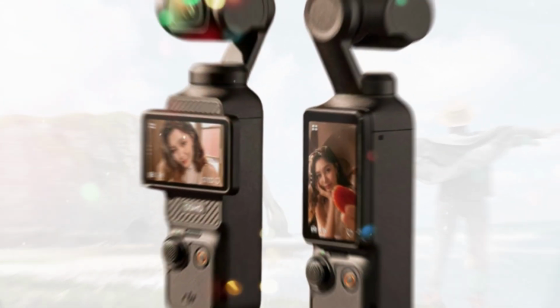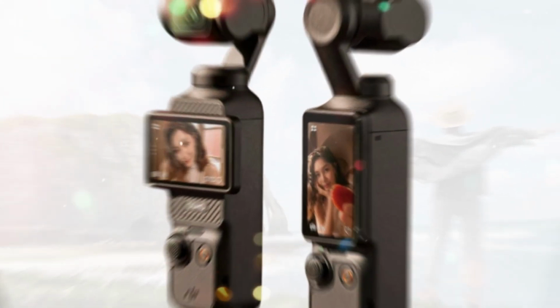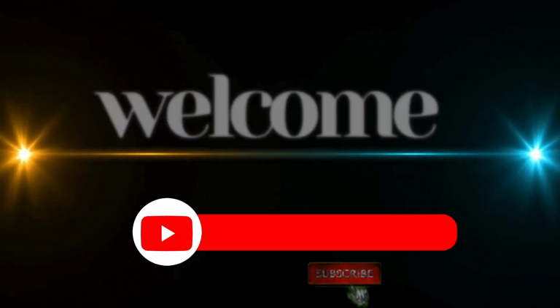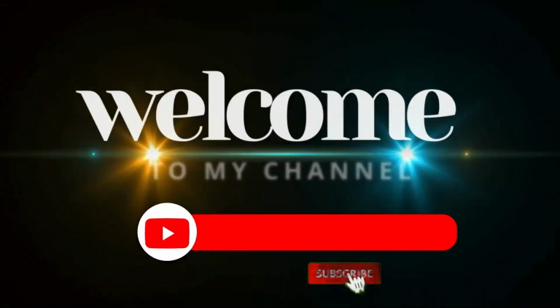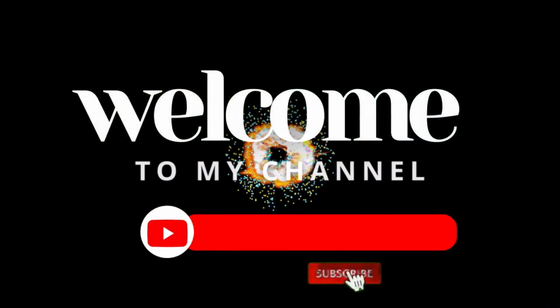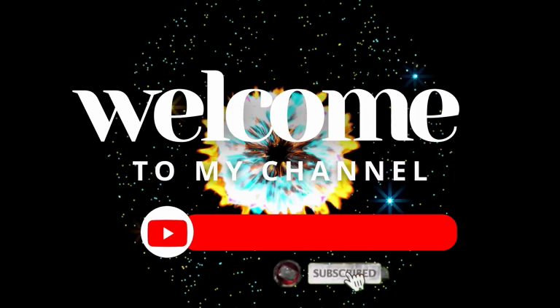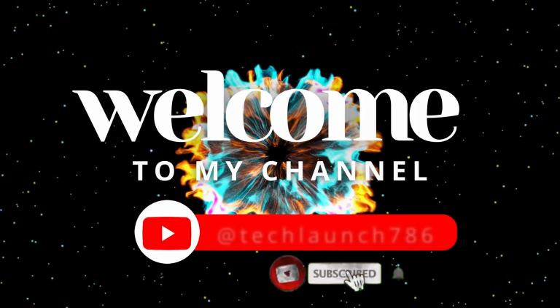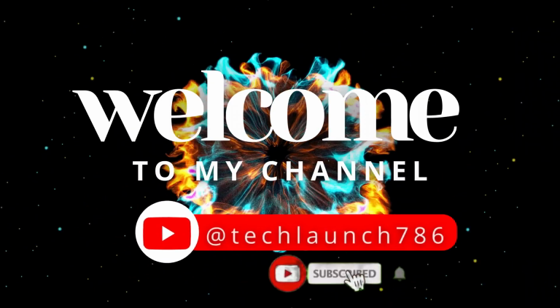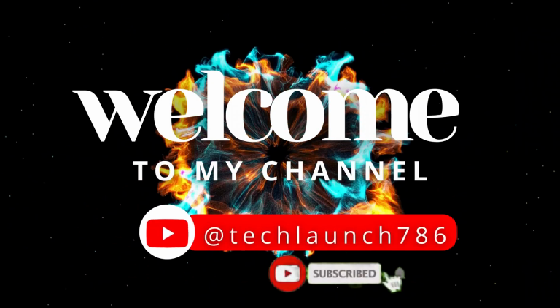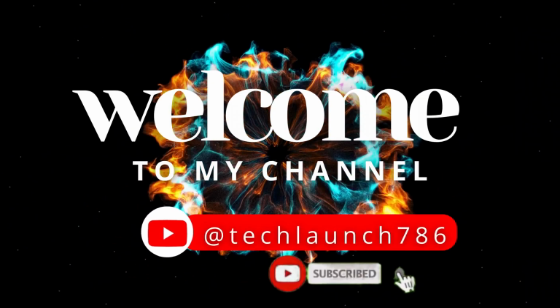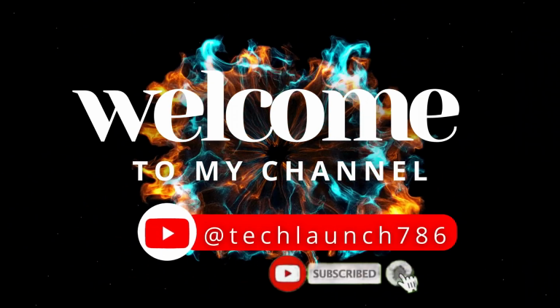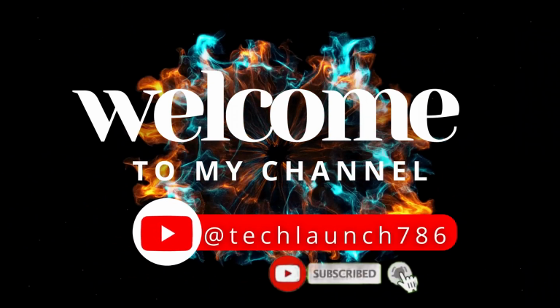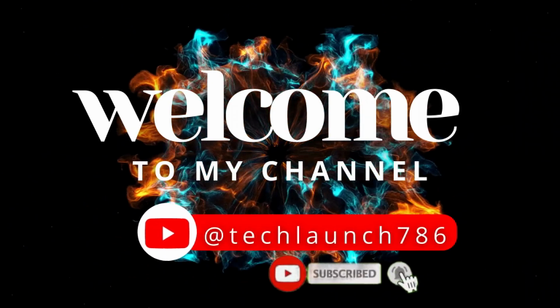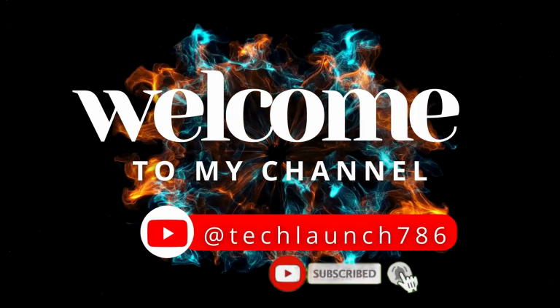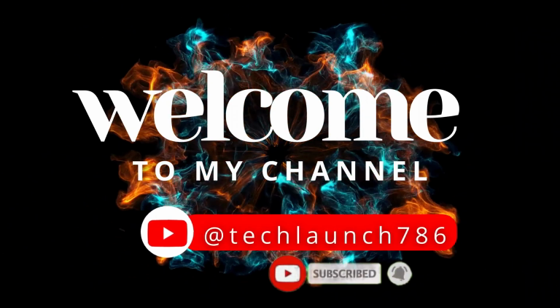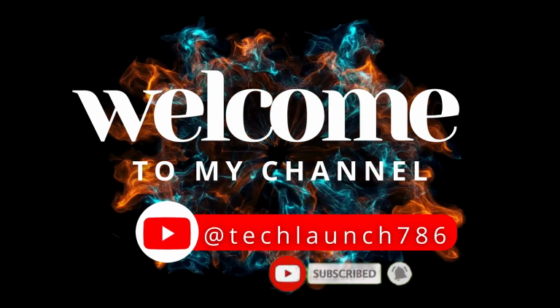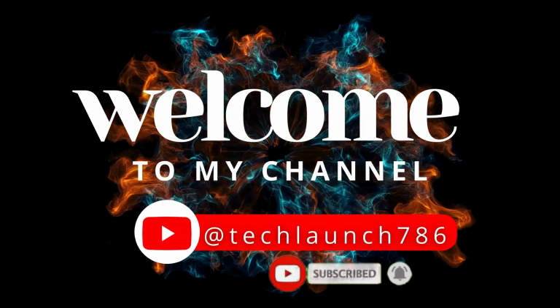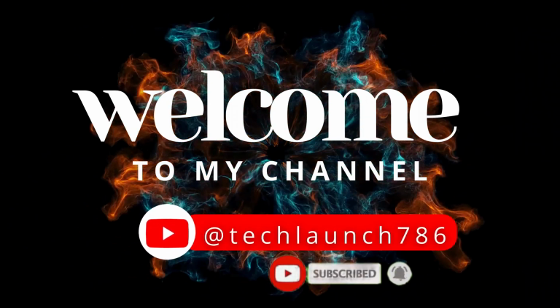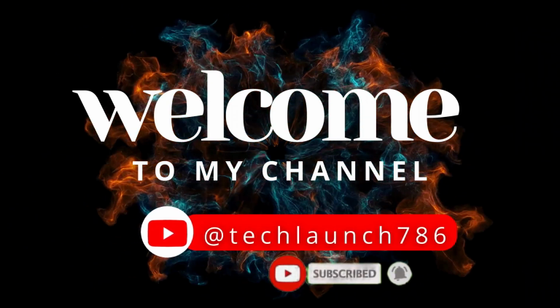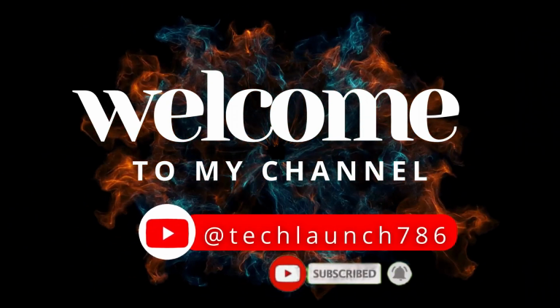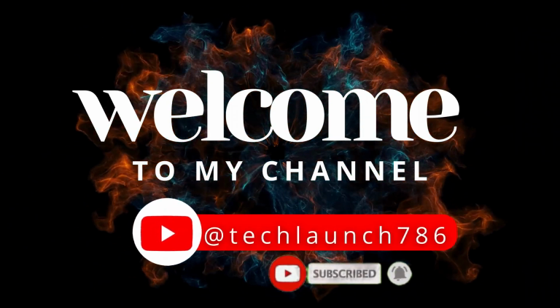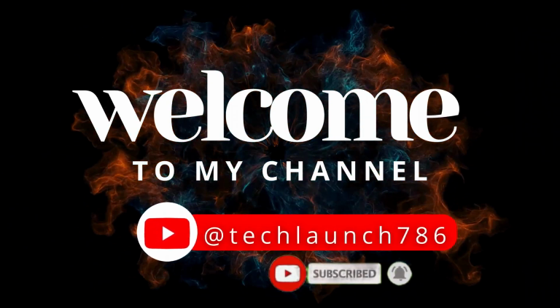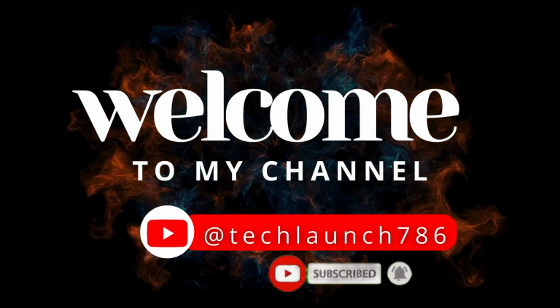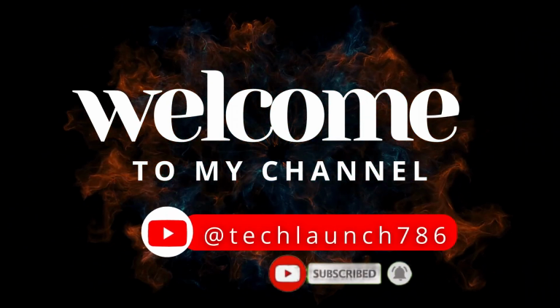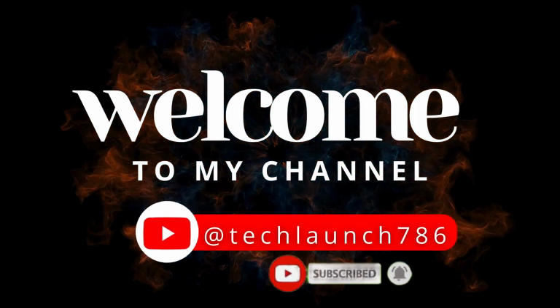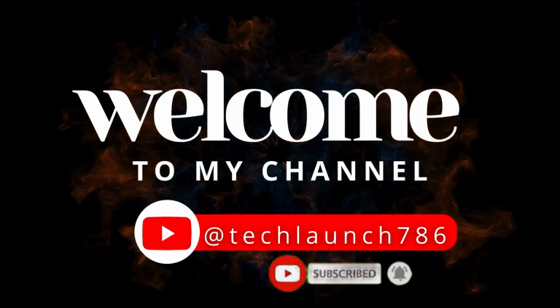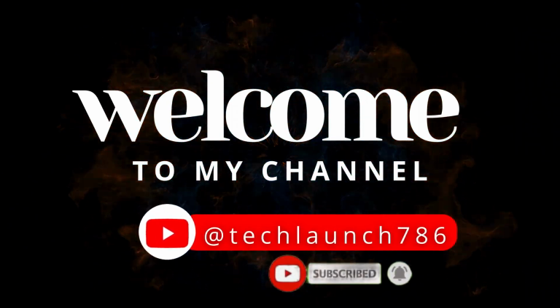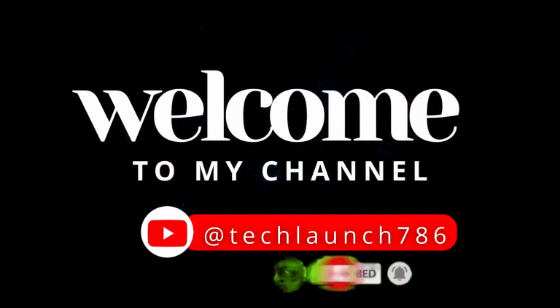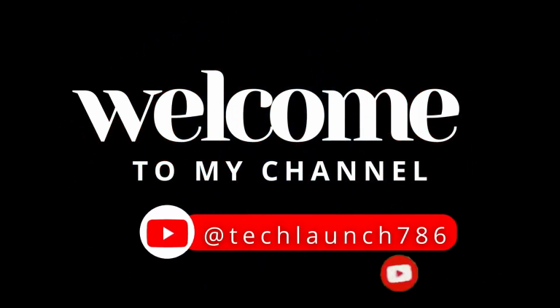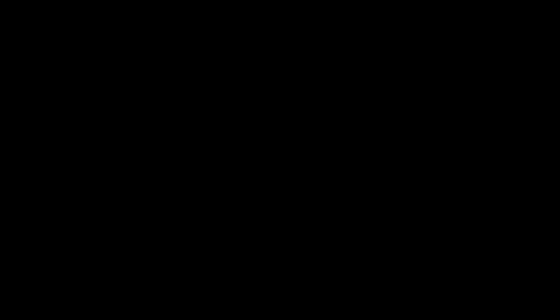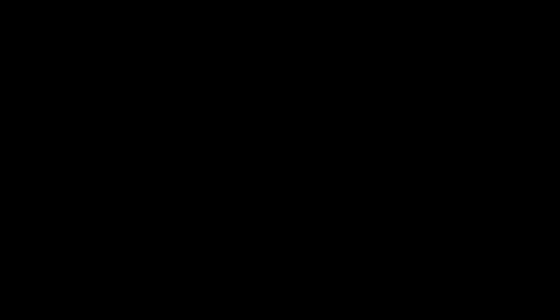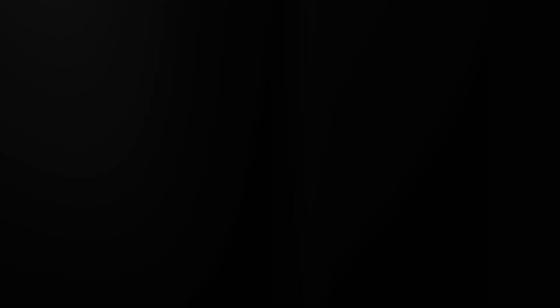Welcome to my channel Tech Launch. Subscribe to the channel and click on the bell icon for the latest tech updates.